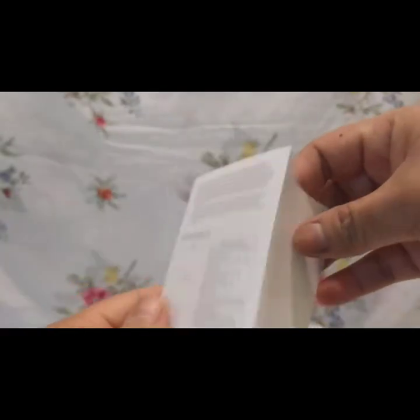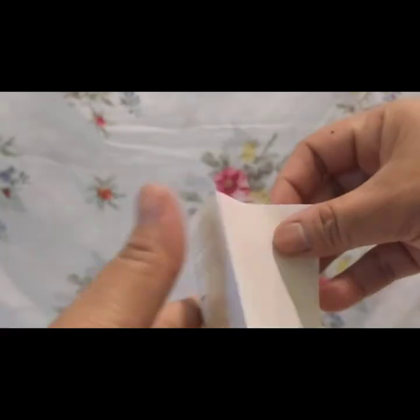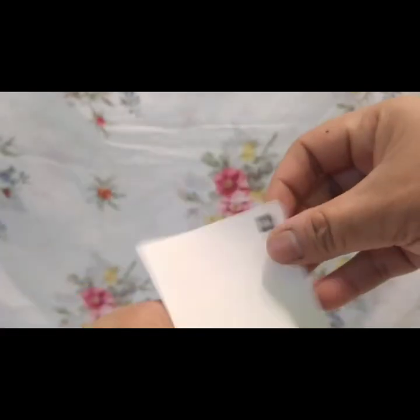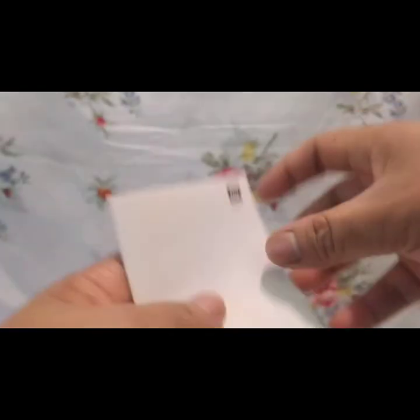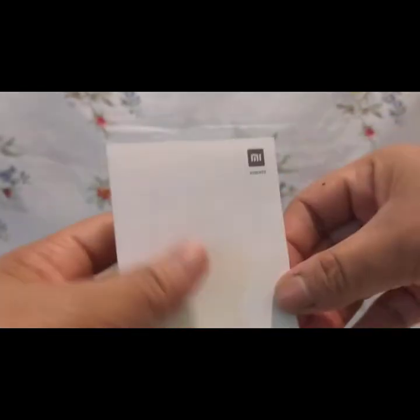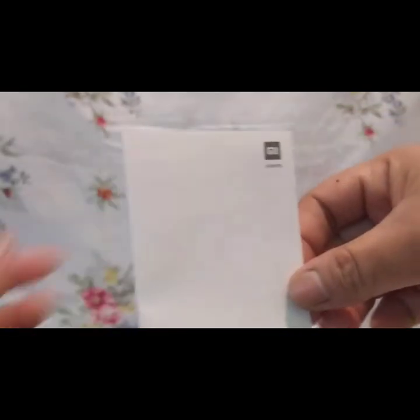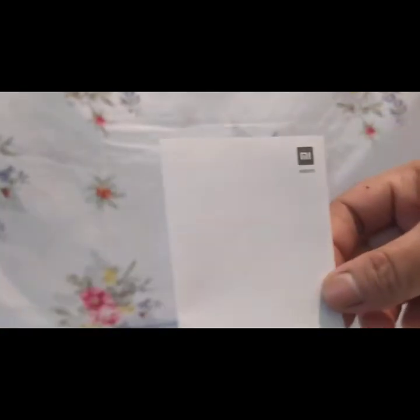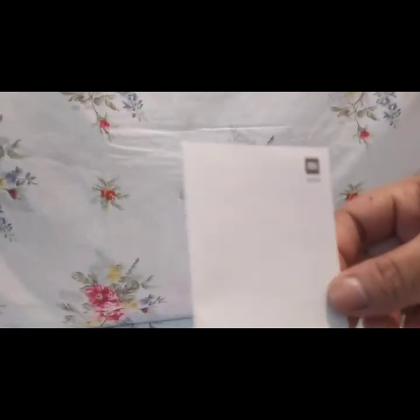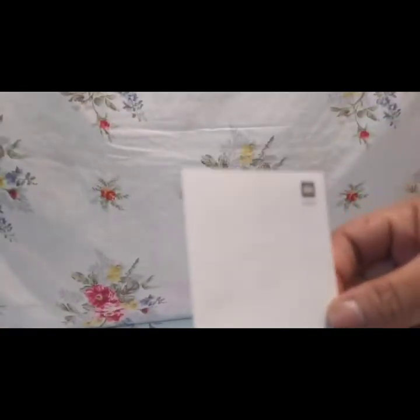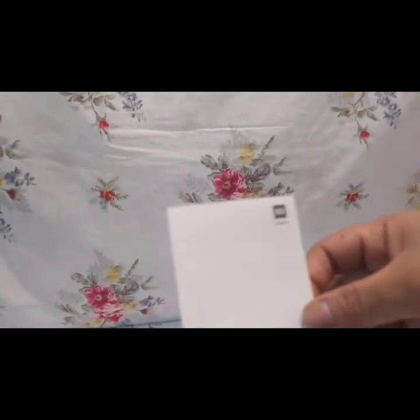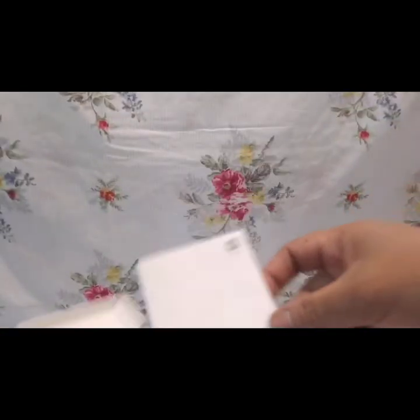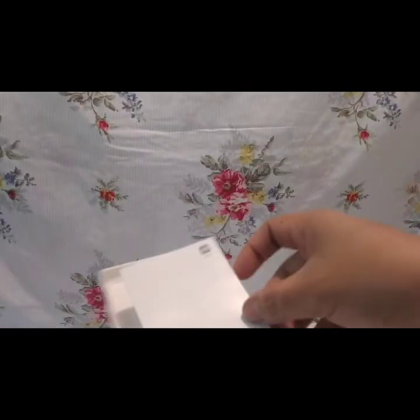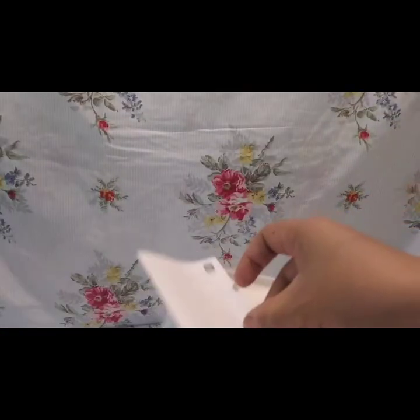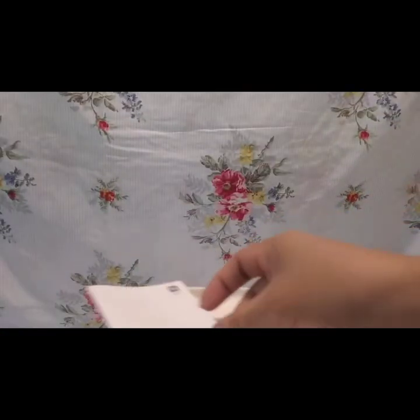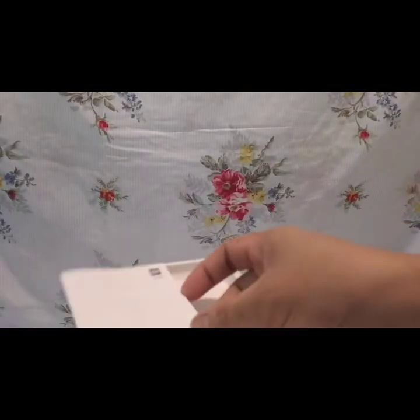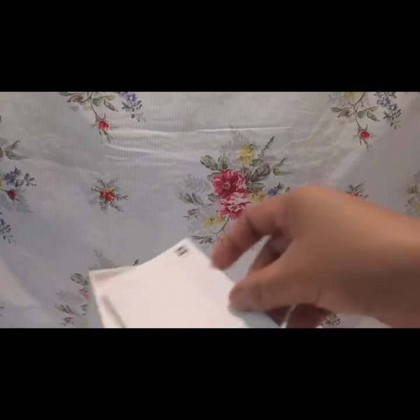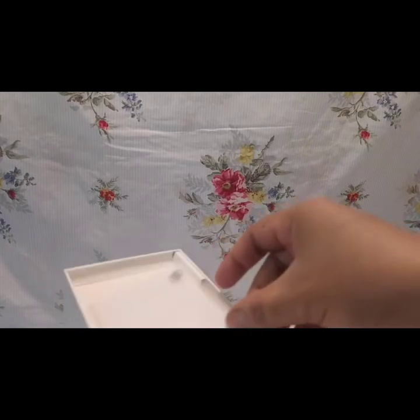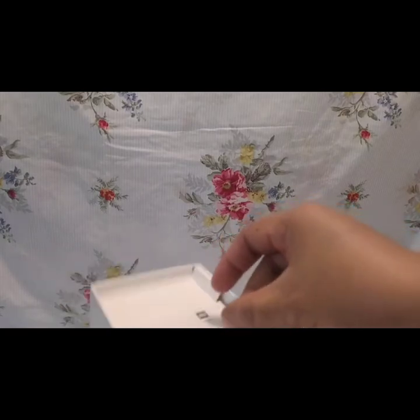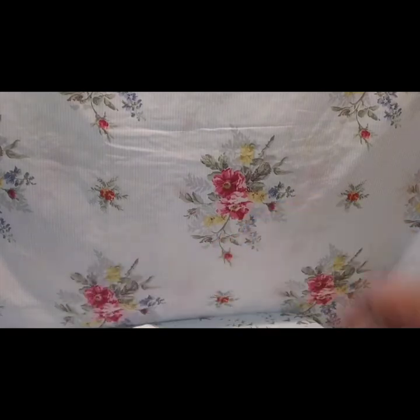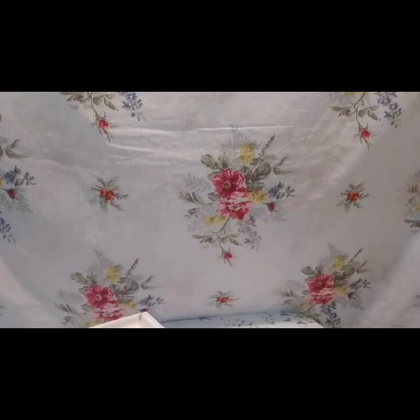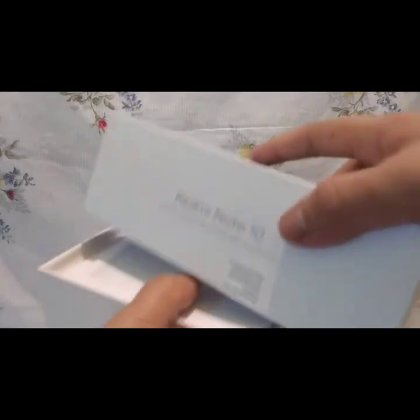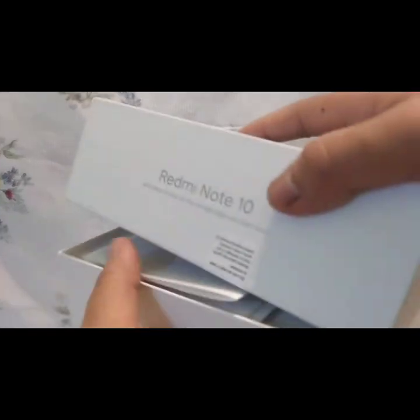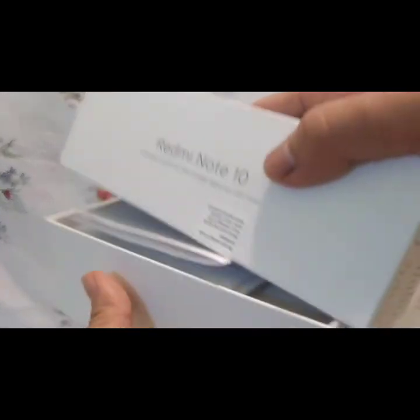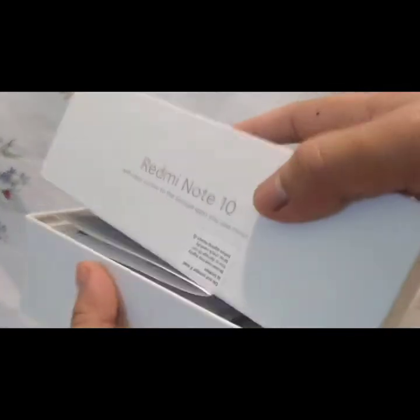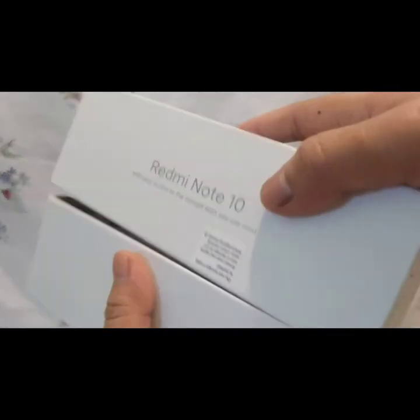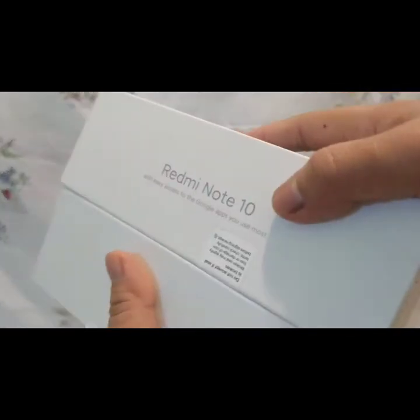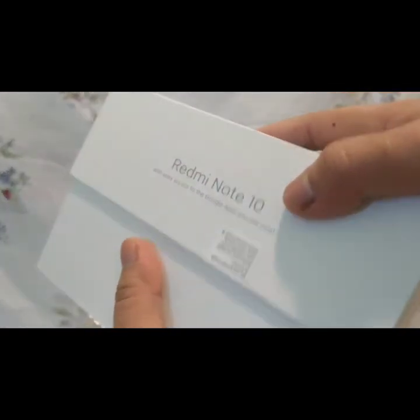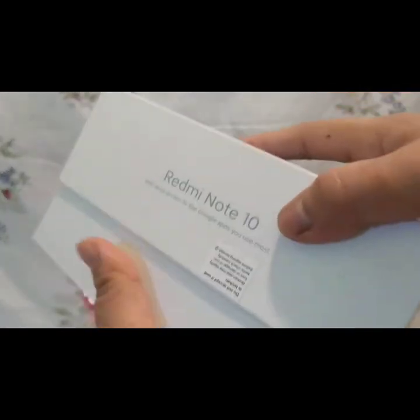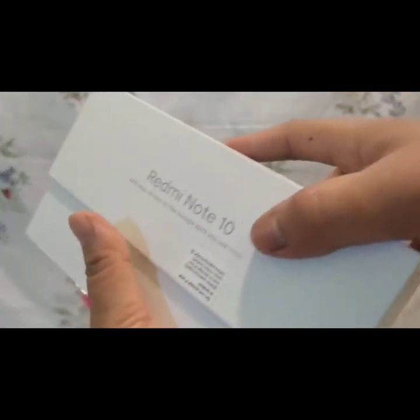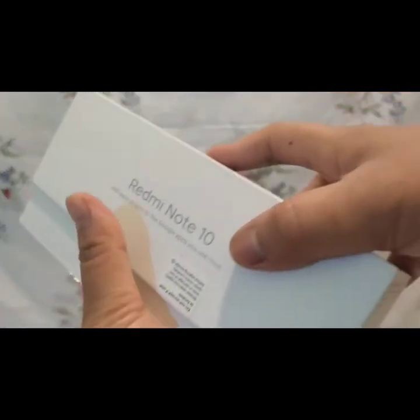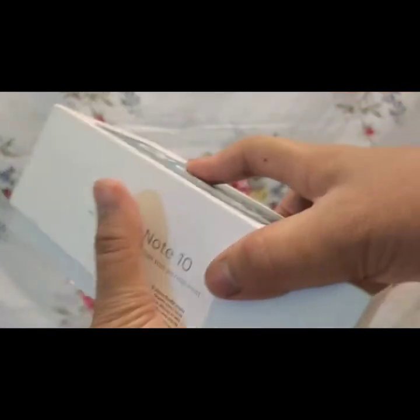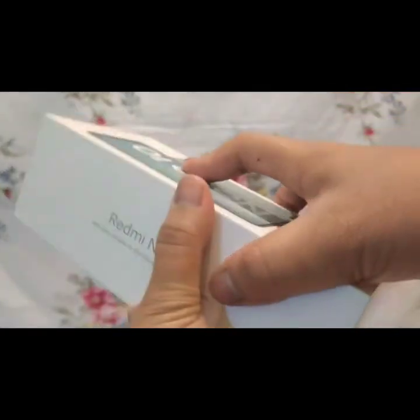Pag wala kang time, ibalik mo sa box at later, saka mo basahin pag may time ka na.